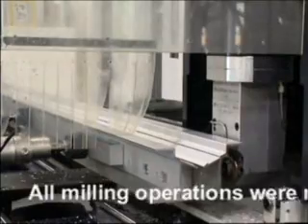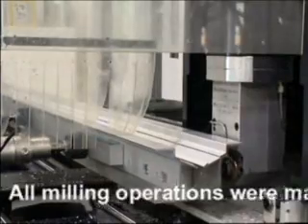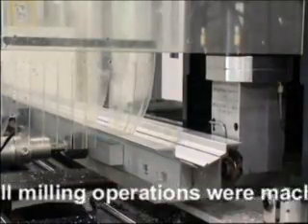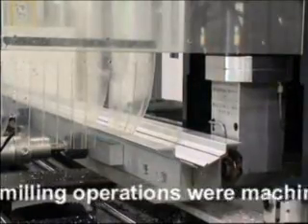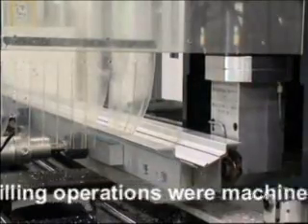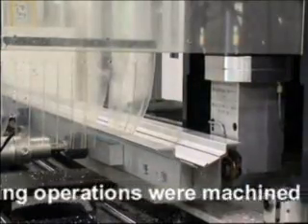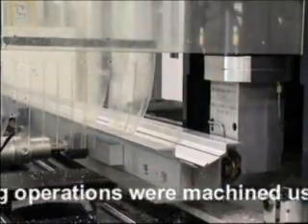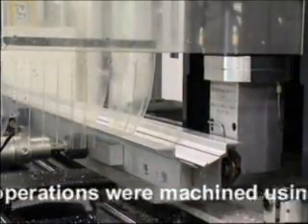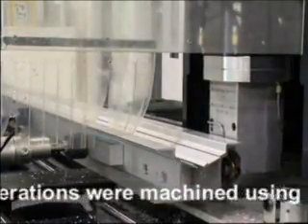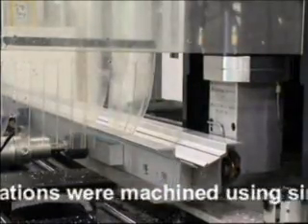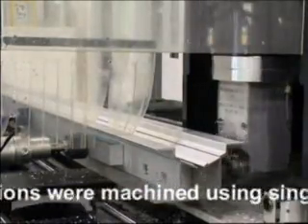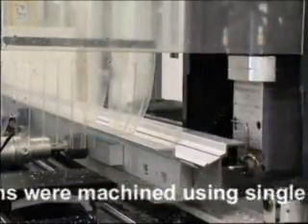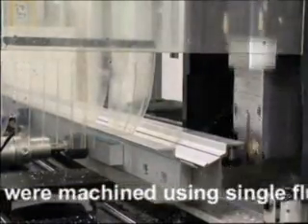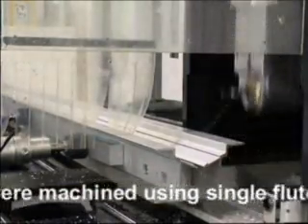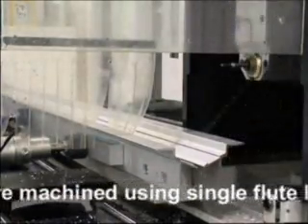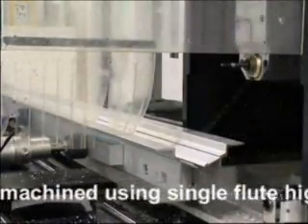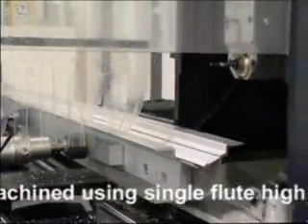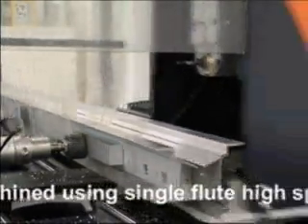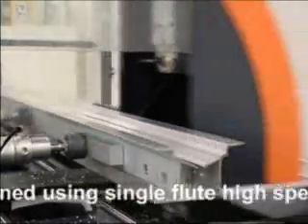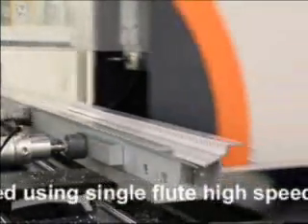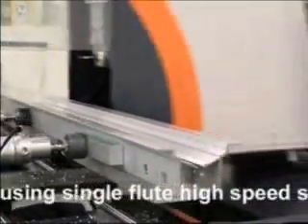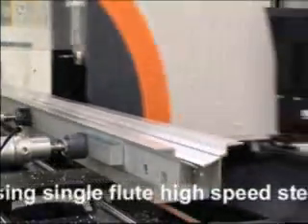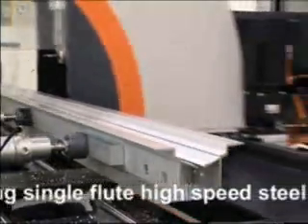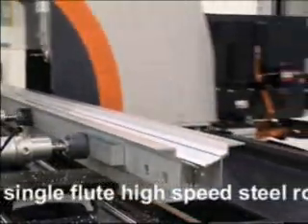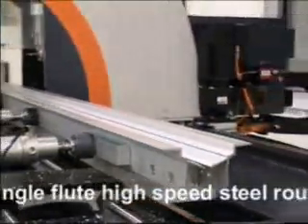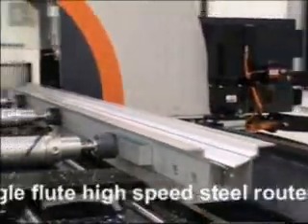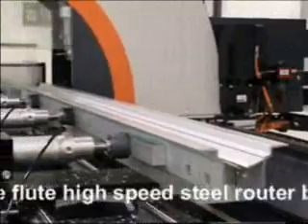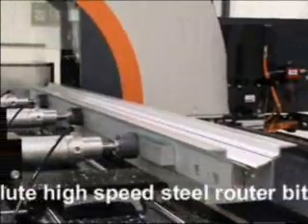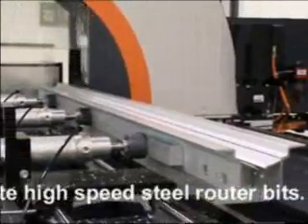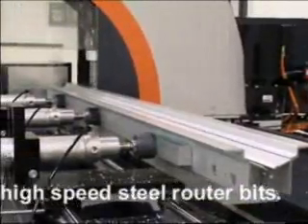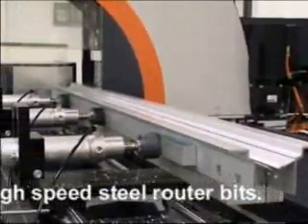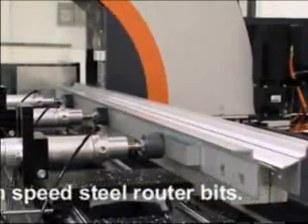All milling operations were machined using single-flute high-speed steel router bits.